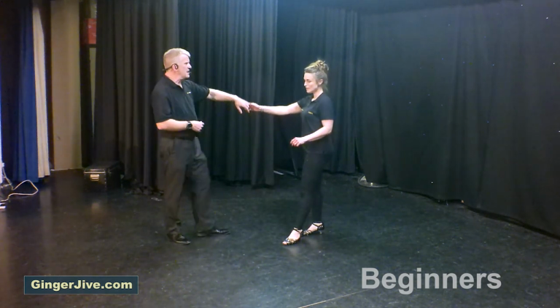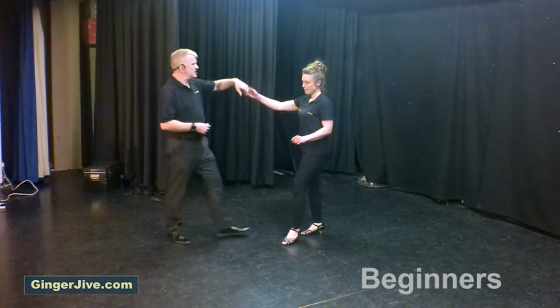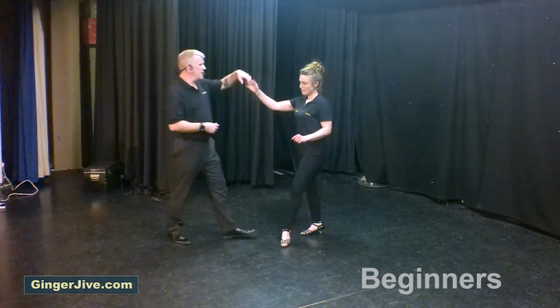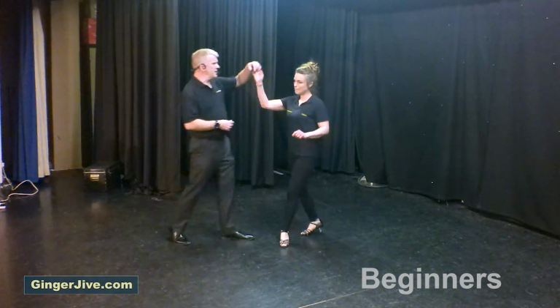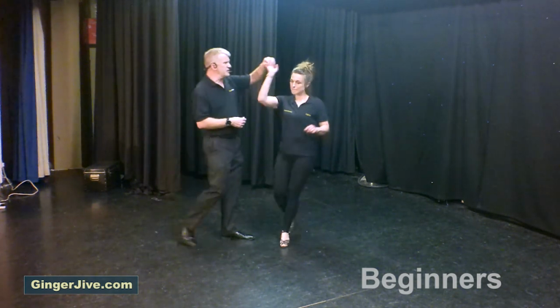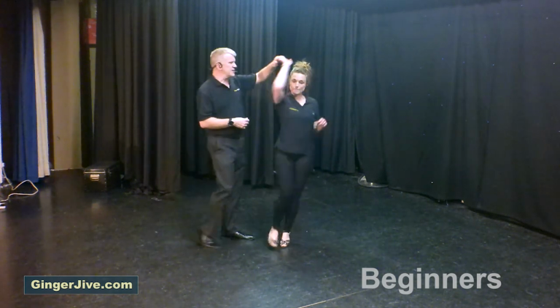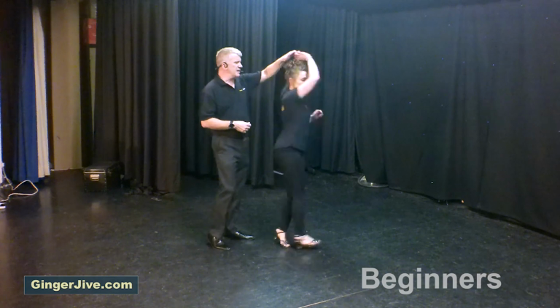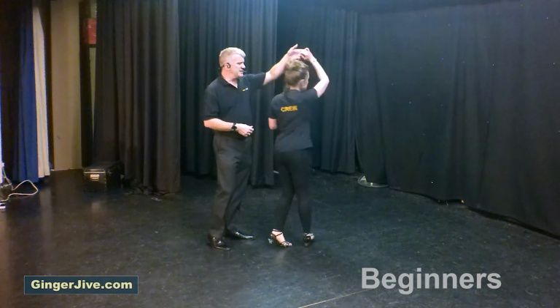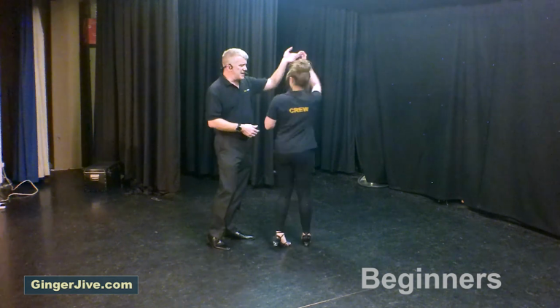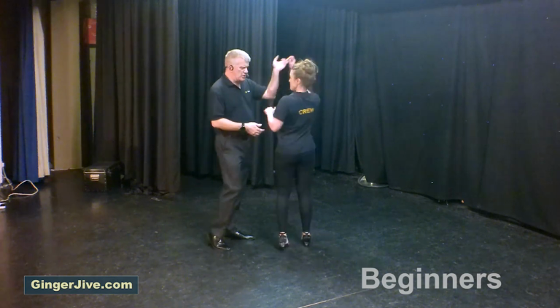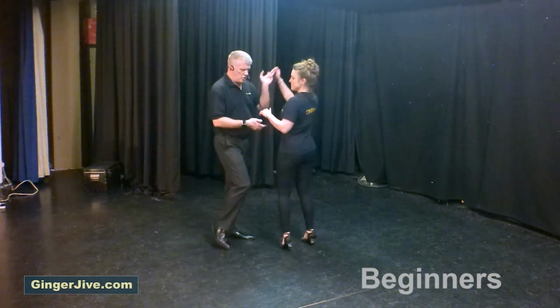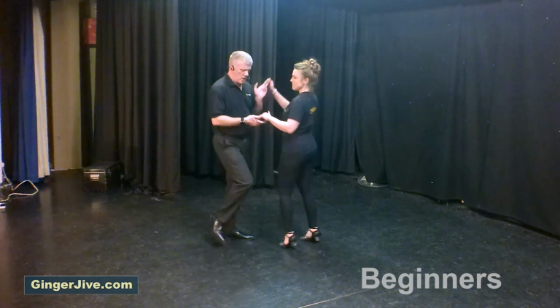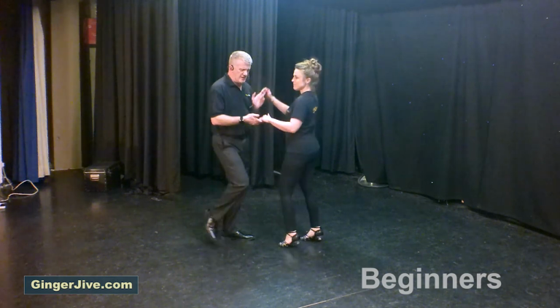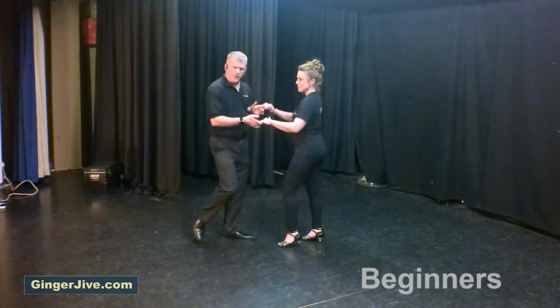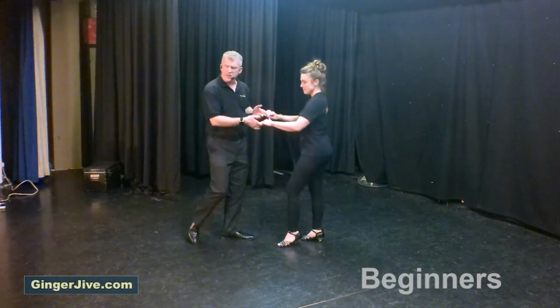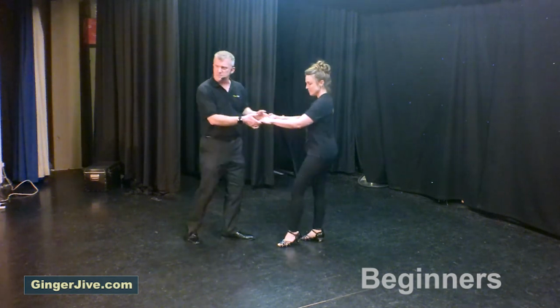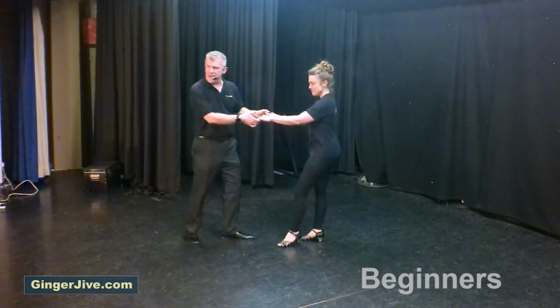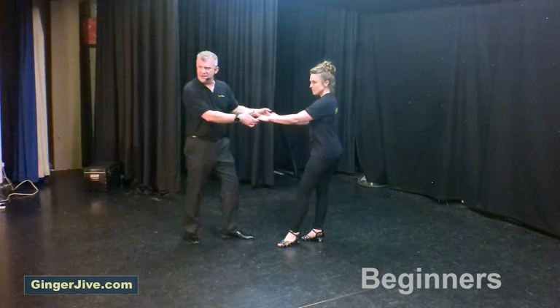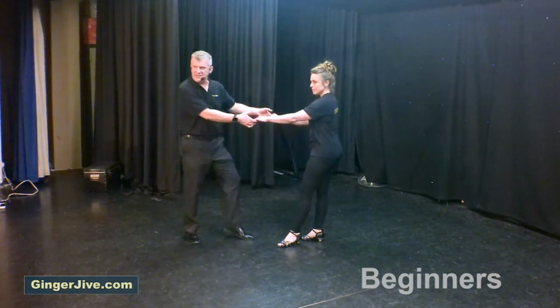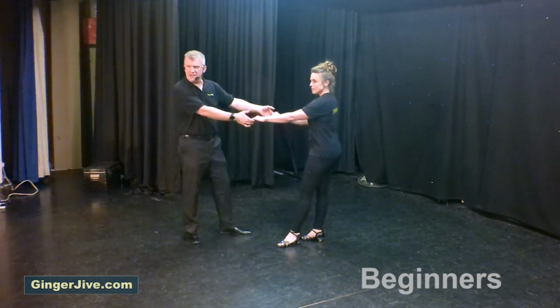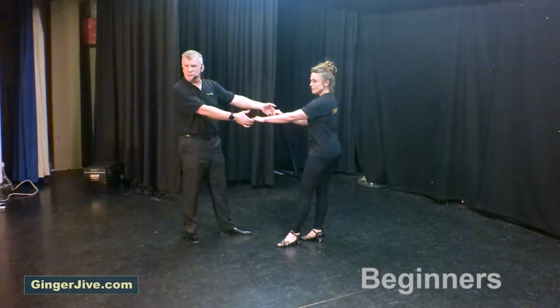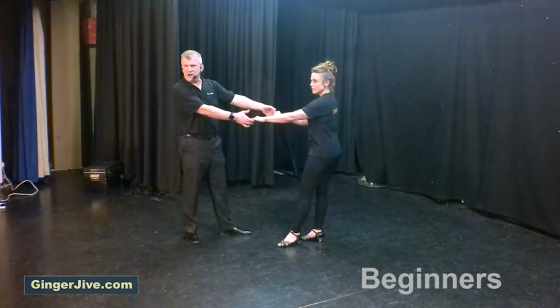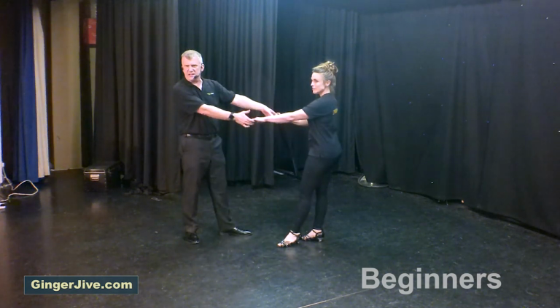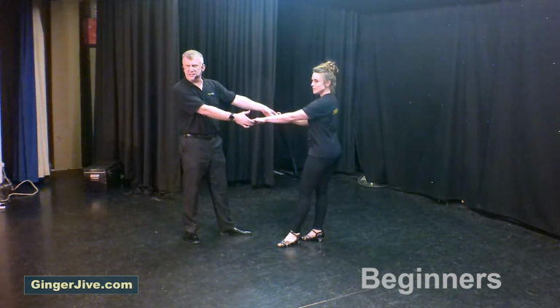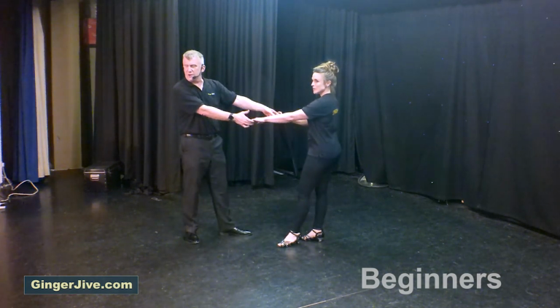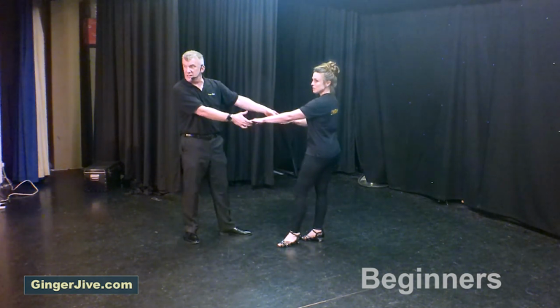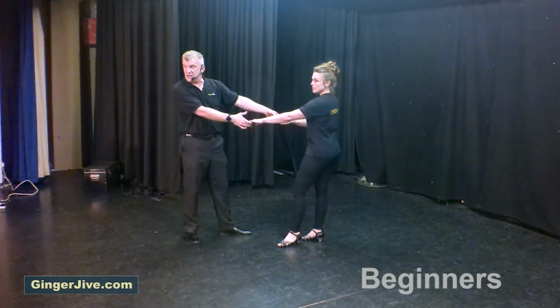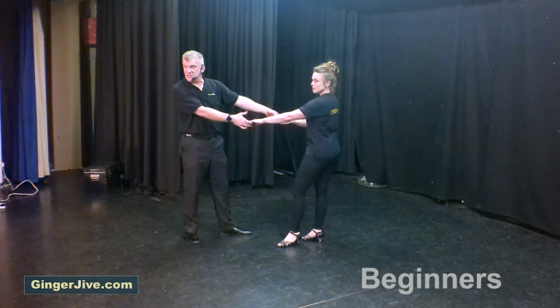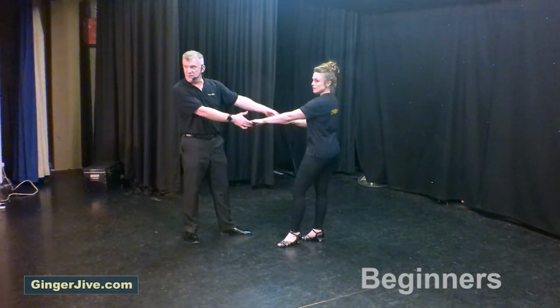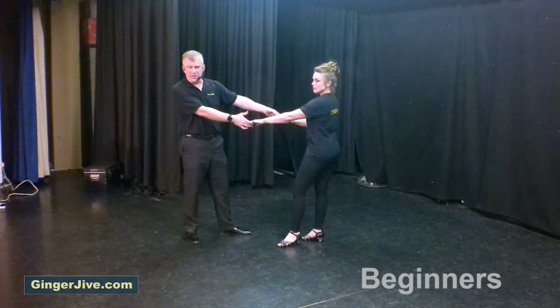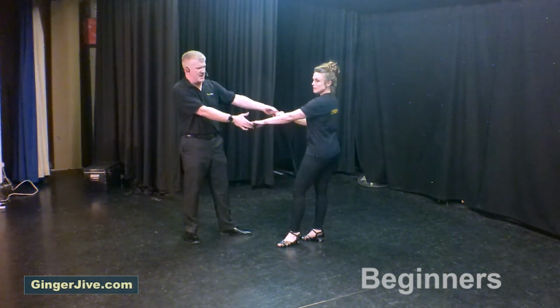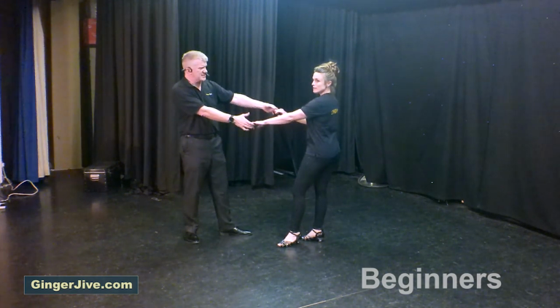Step in to return the lady's hand clockwise, offer the spare hand at the end, ready to go into the last move — the basket.